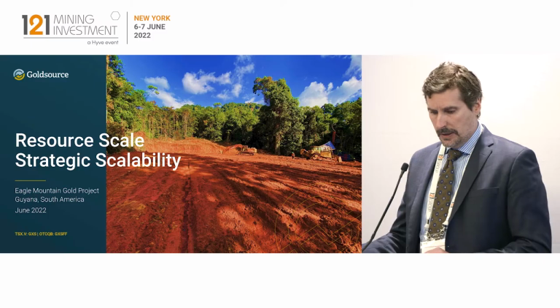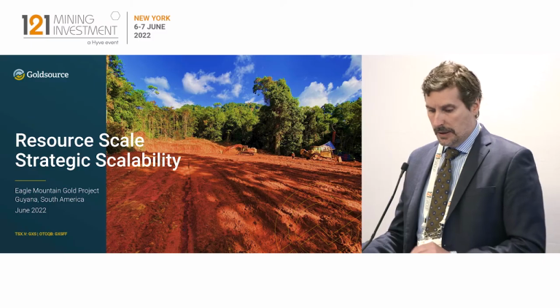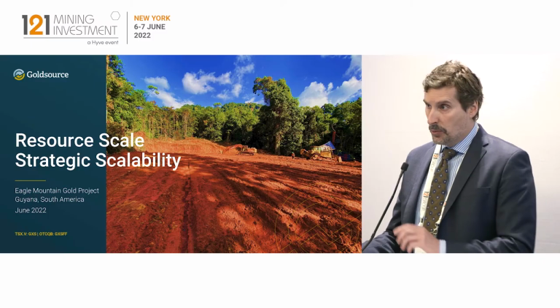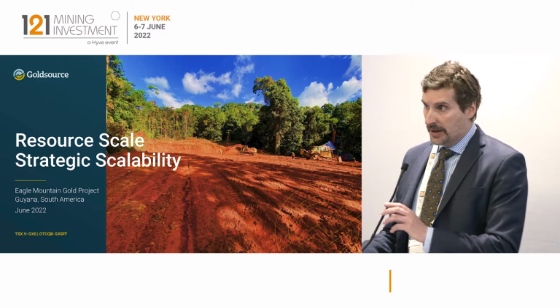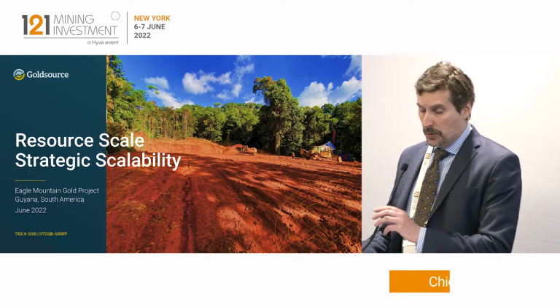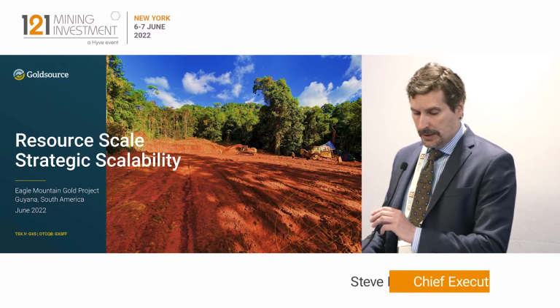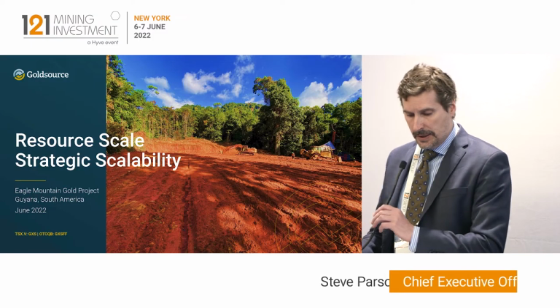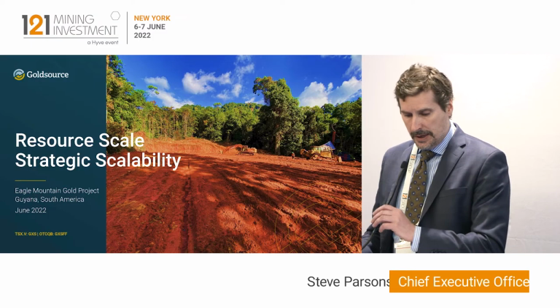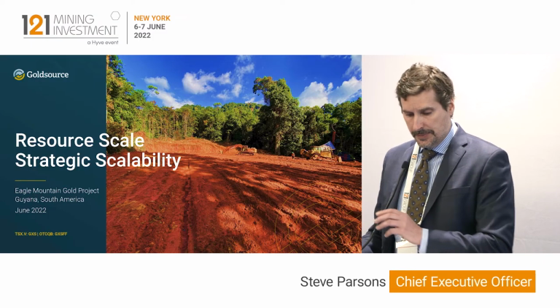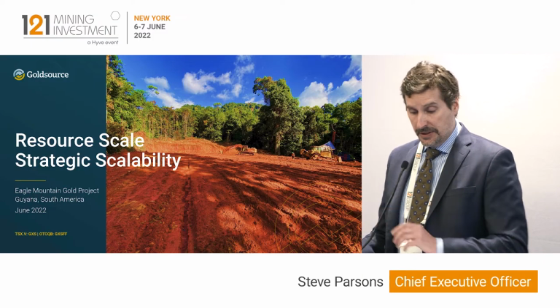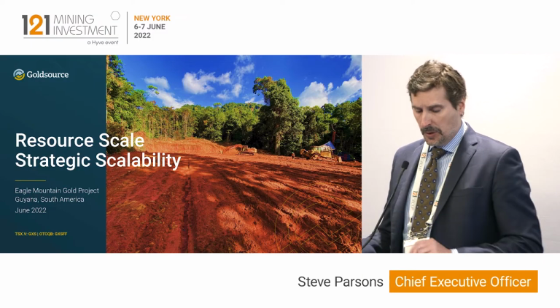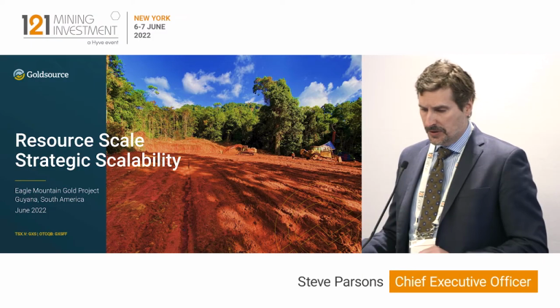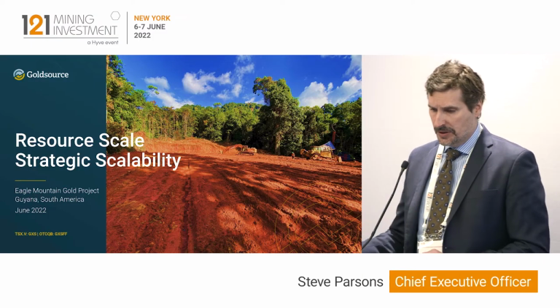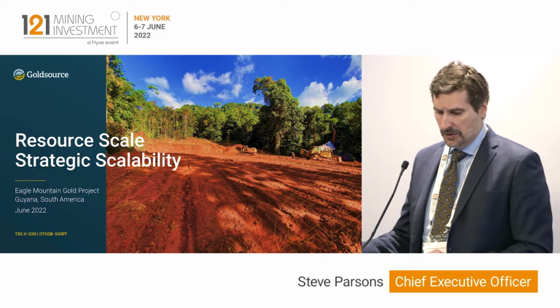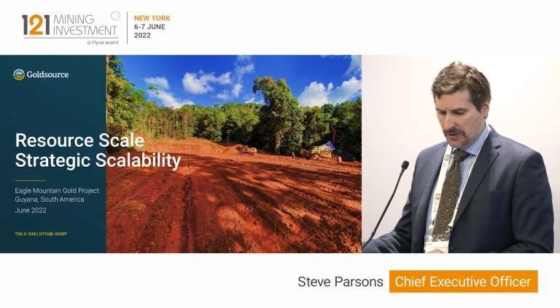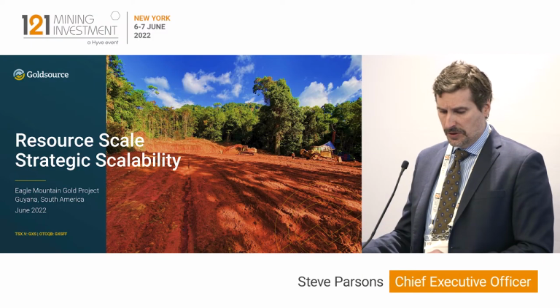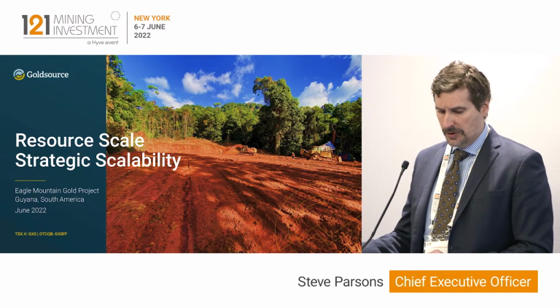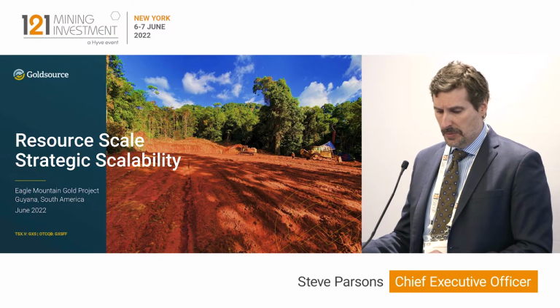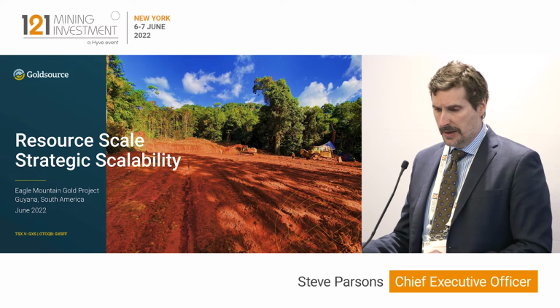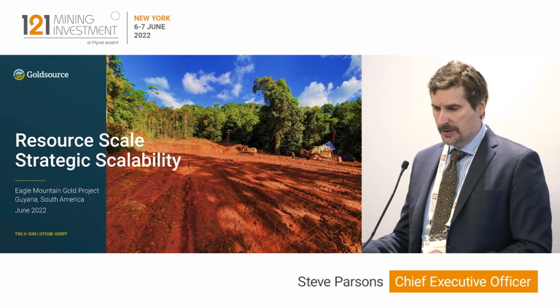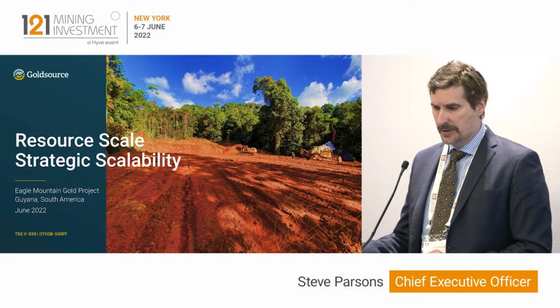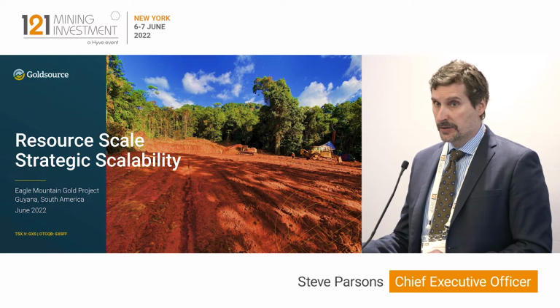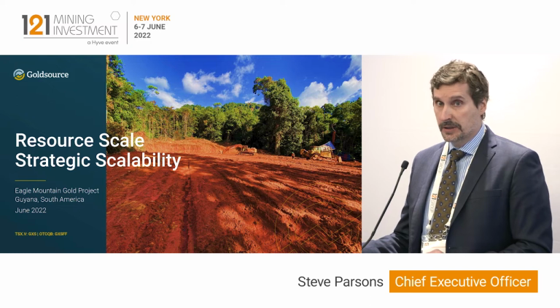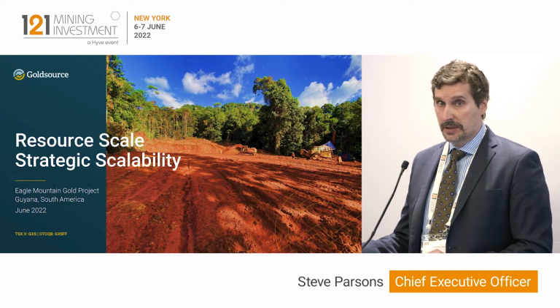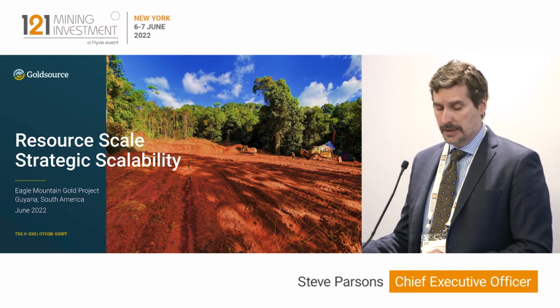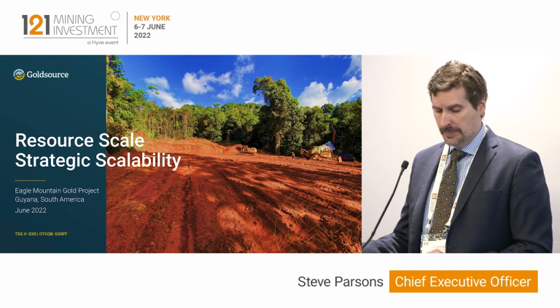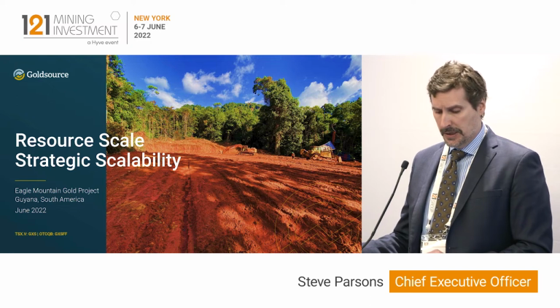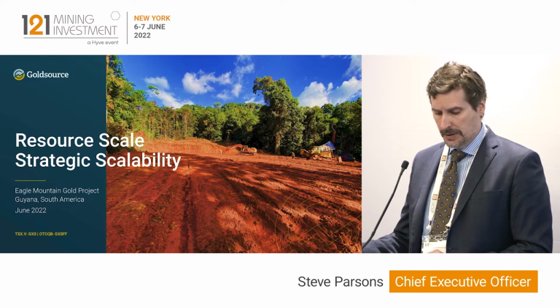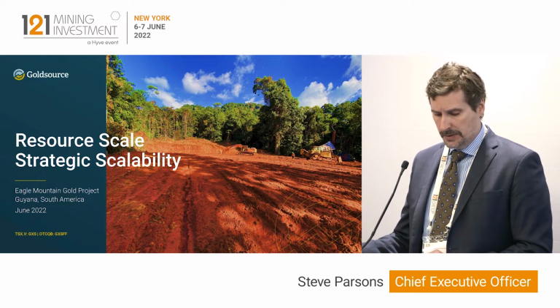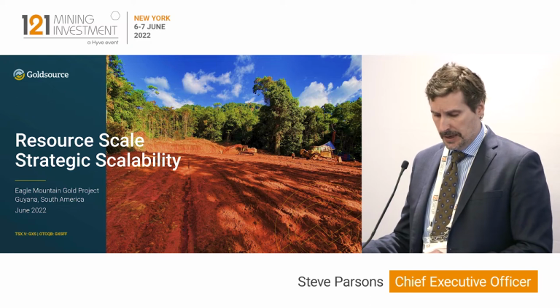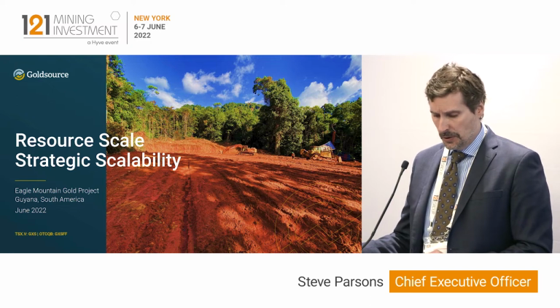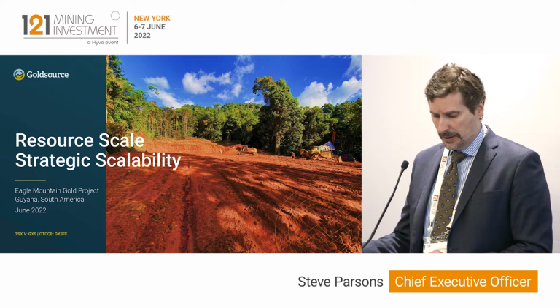Good morning everyone, I'm Steve Parsons, CEO of GoldSourceMines, certainly delighted to be here today in New York.